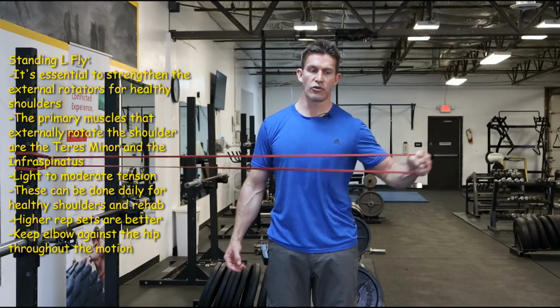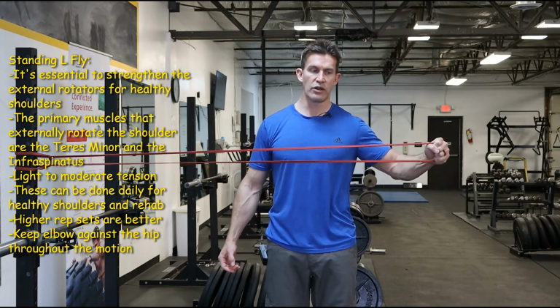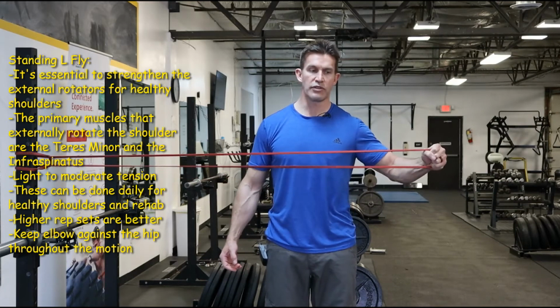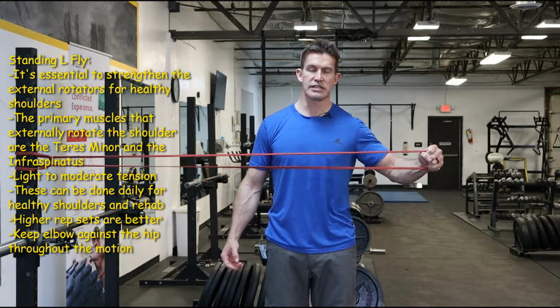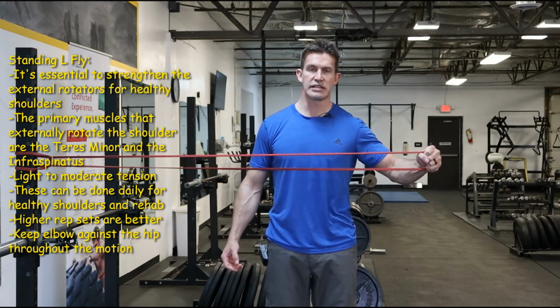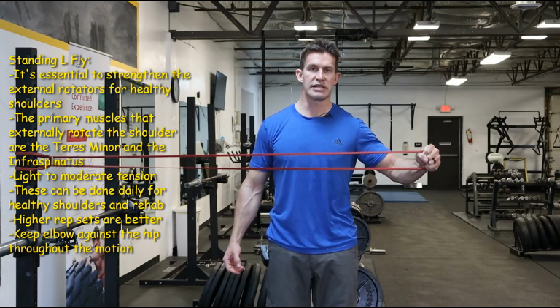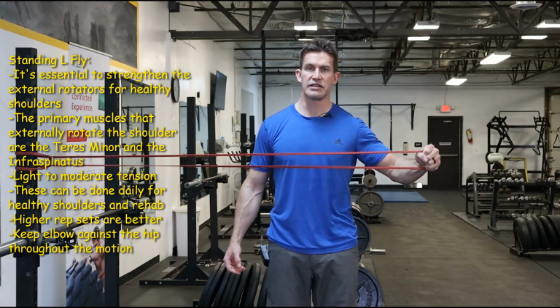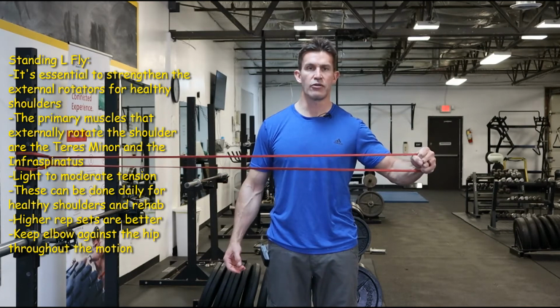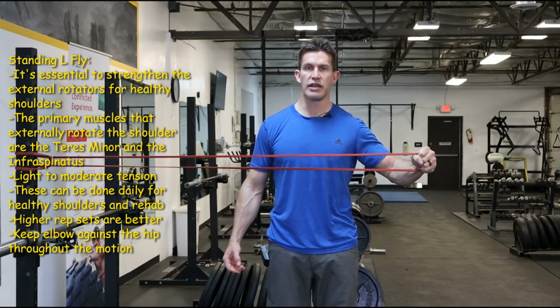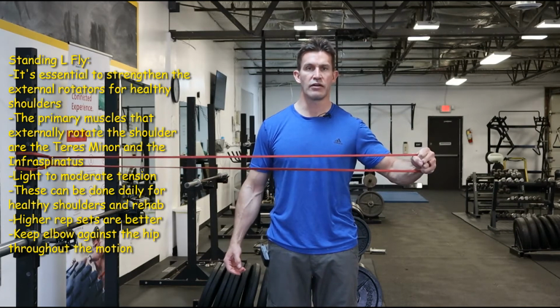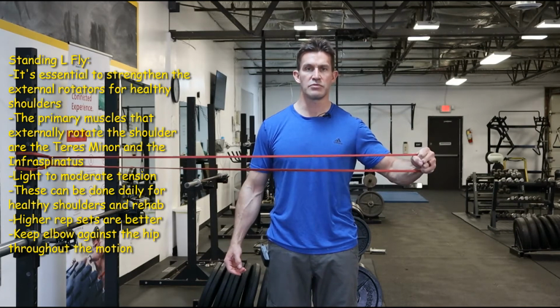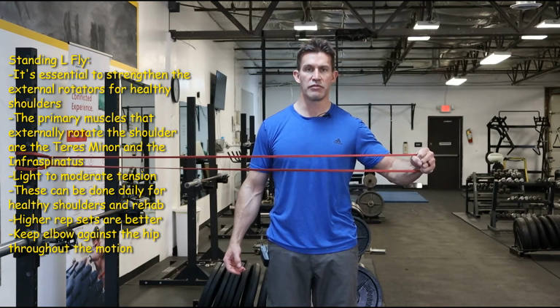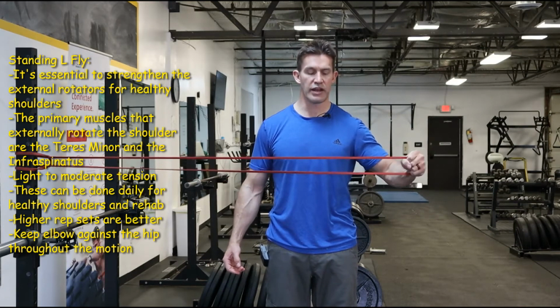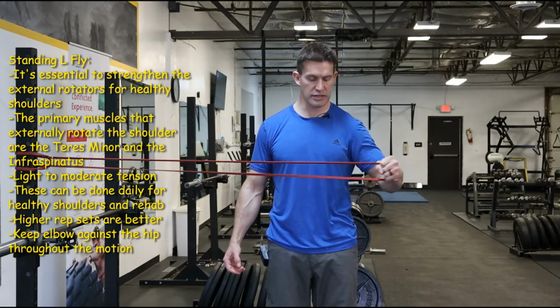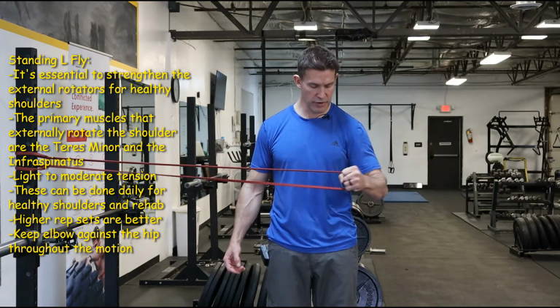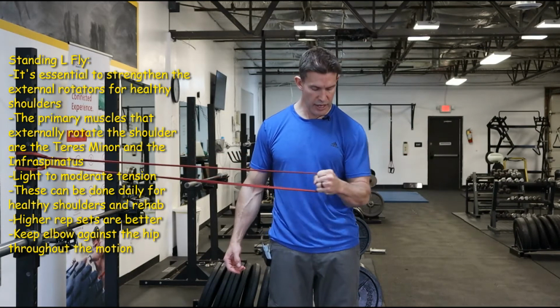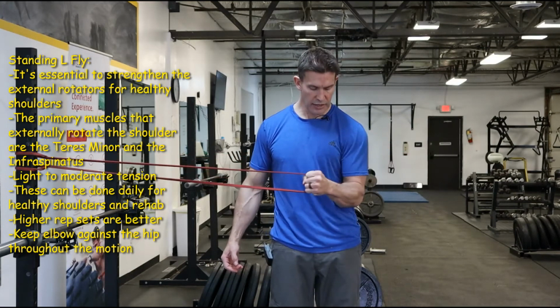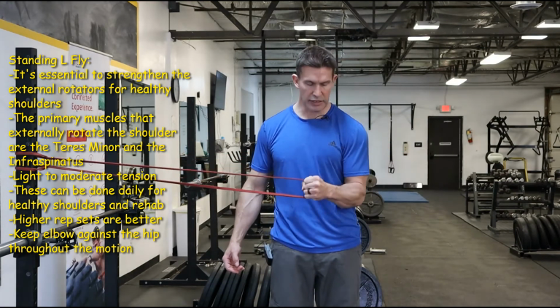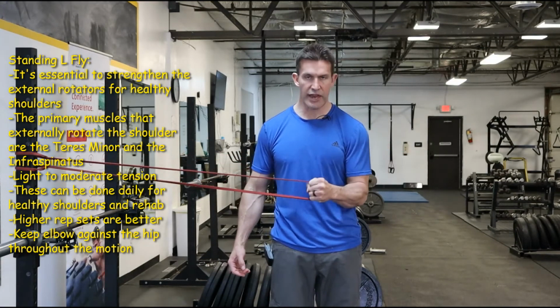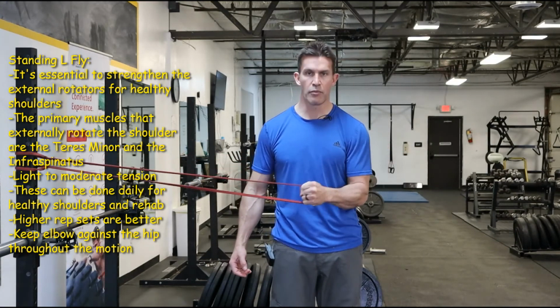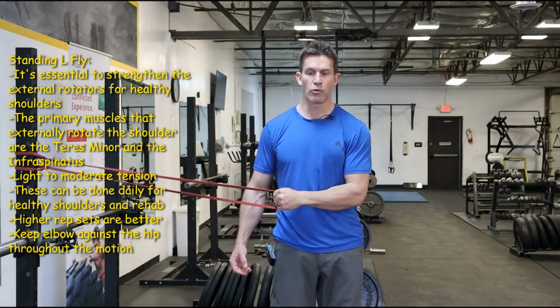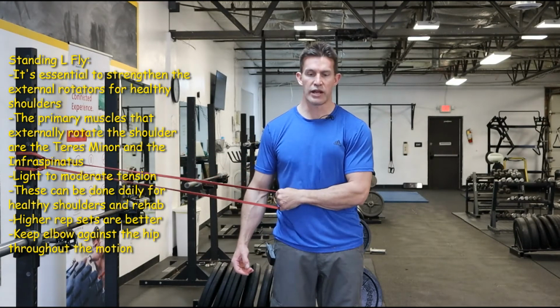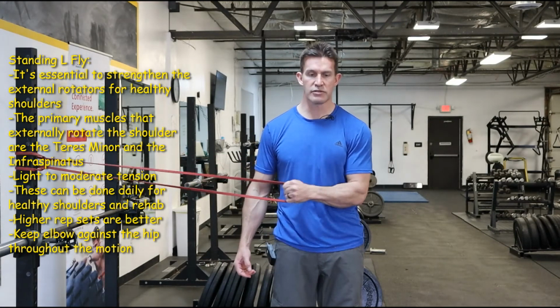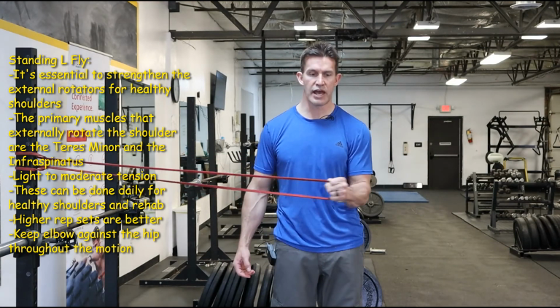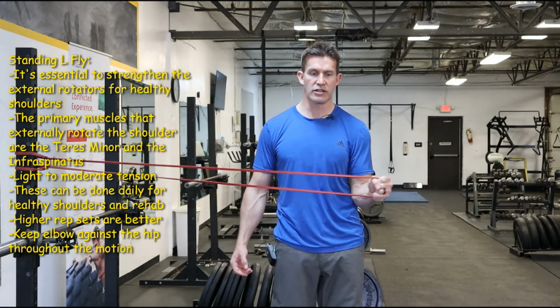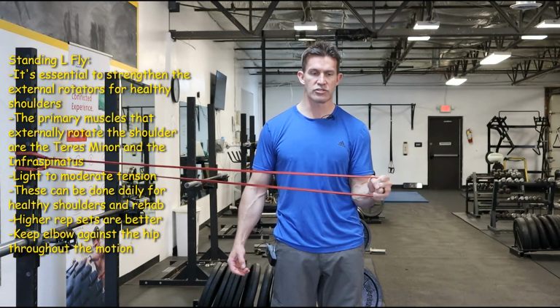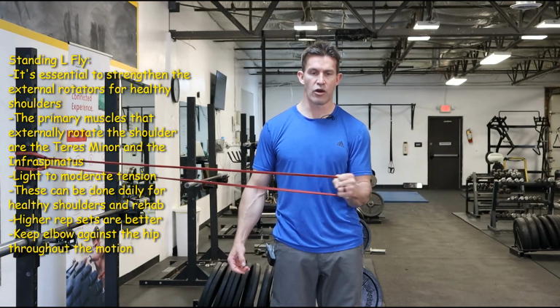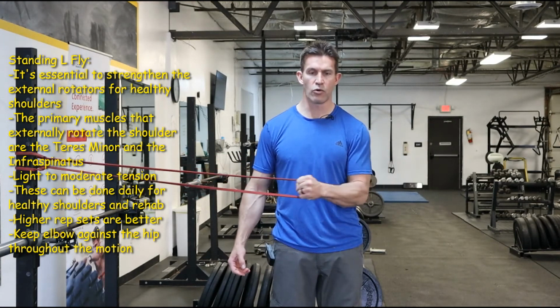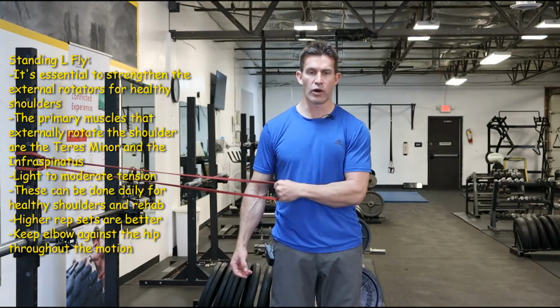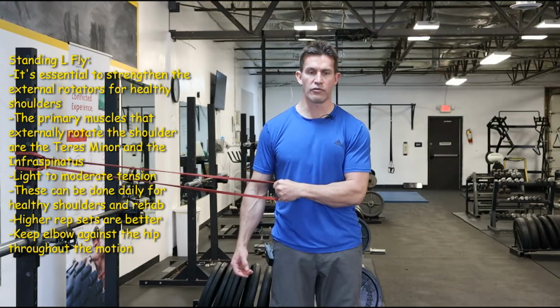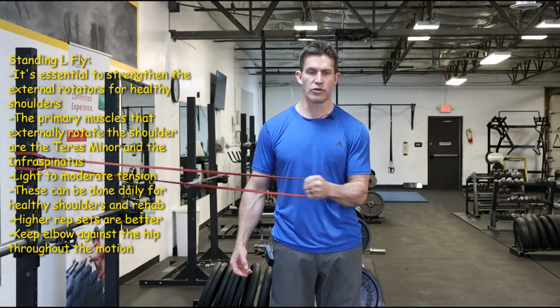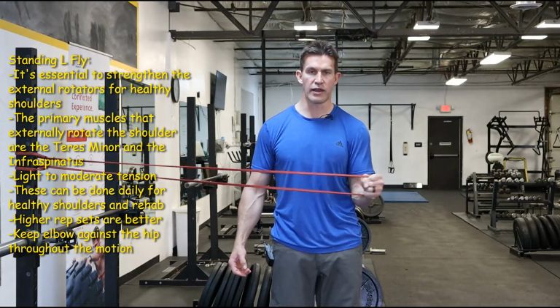Don't get greedy with this — it doesn't need to go all the way out to be effective. Leave that elbow right at your side and just go to wherever you can comfortably reach.